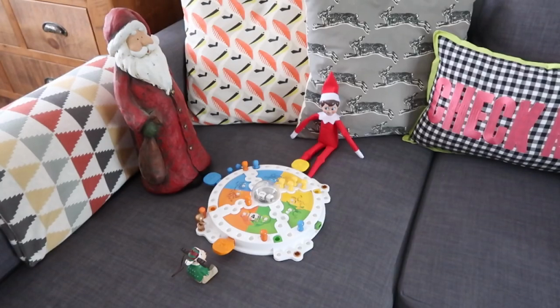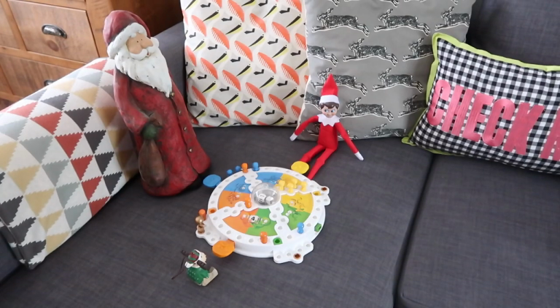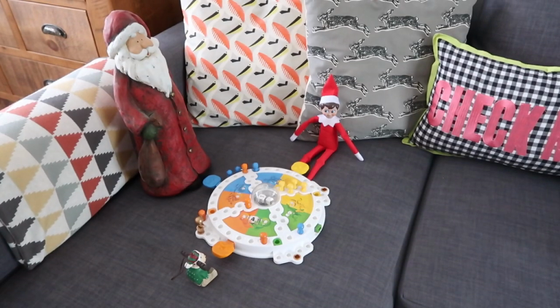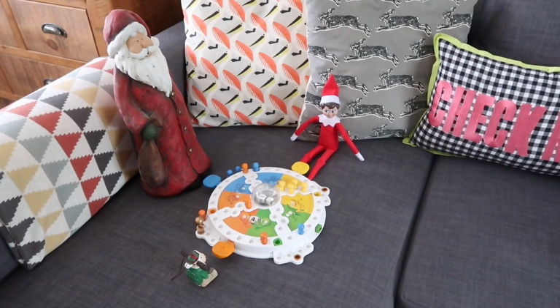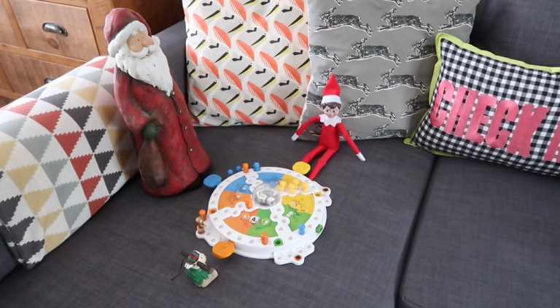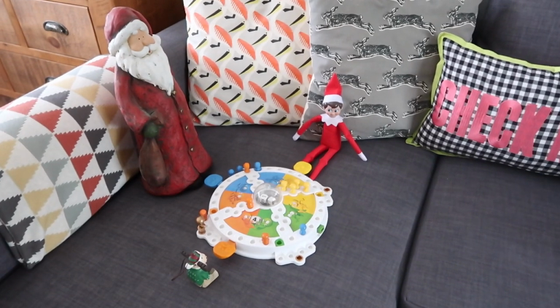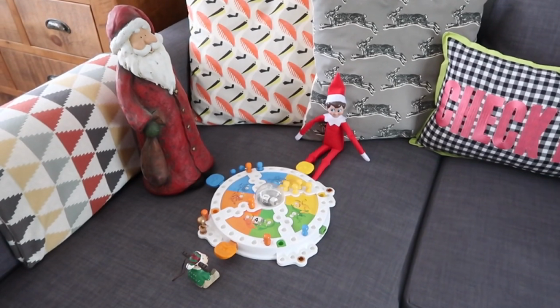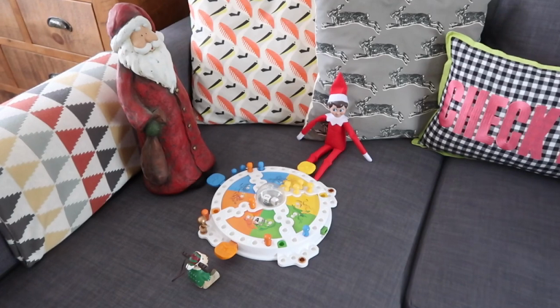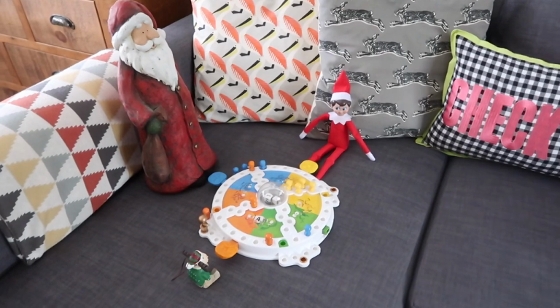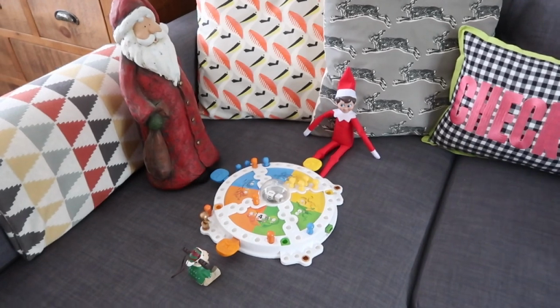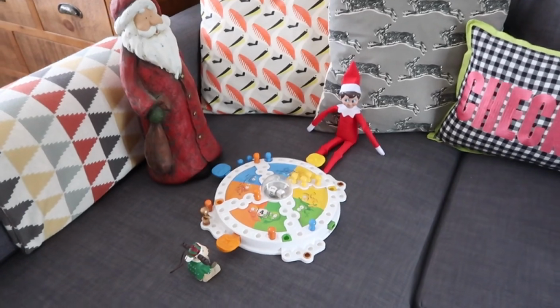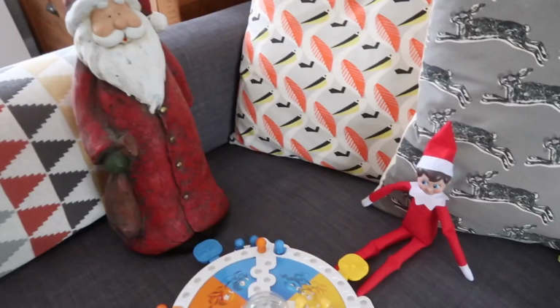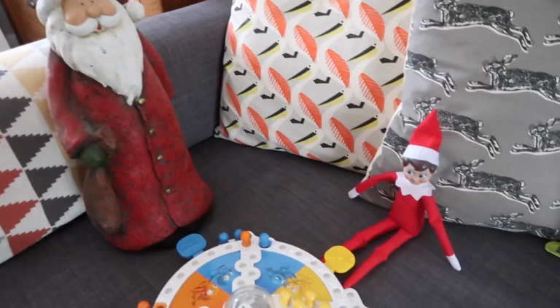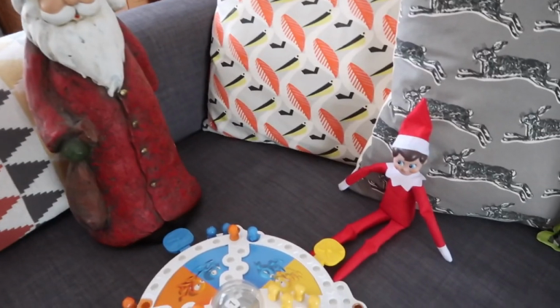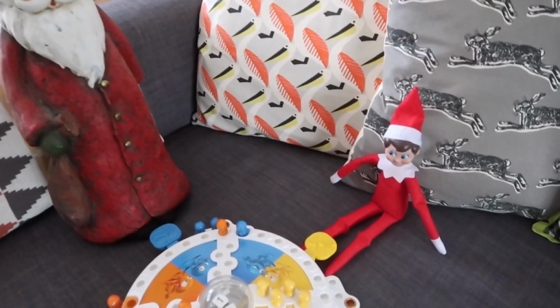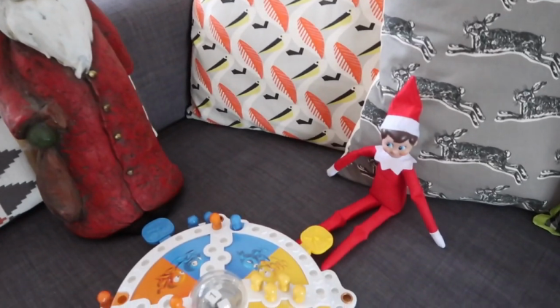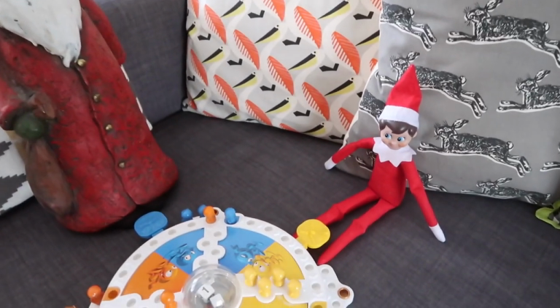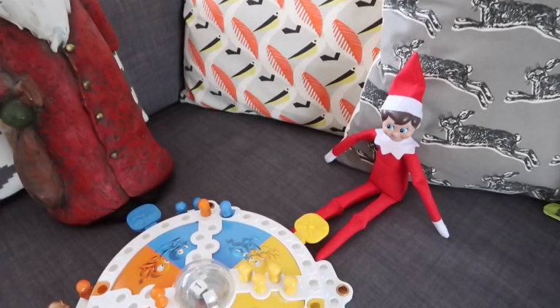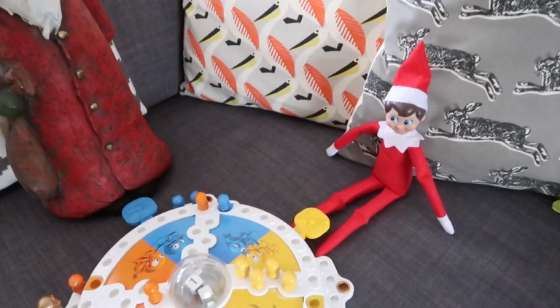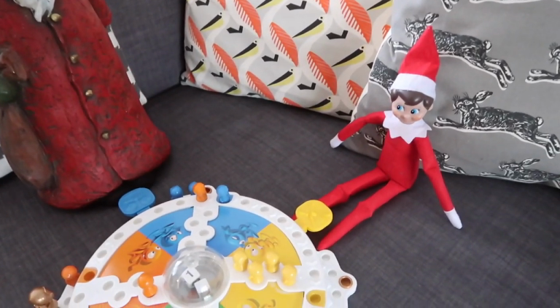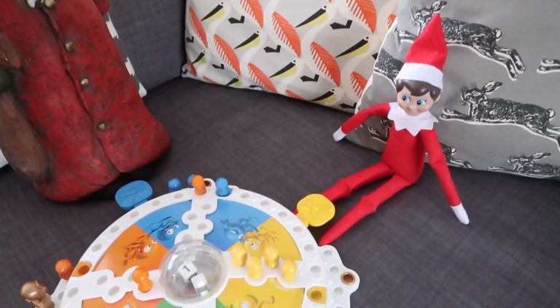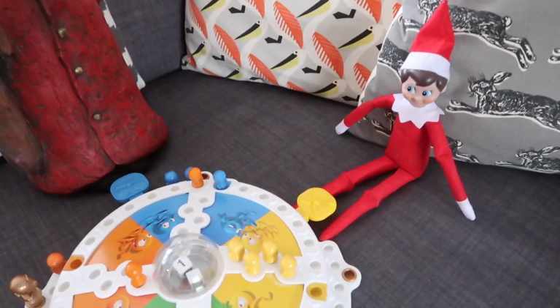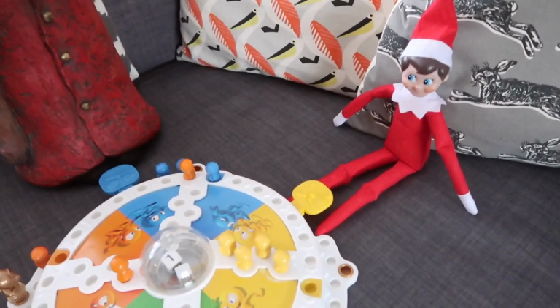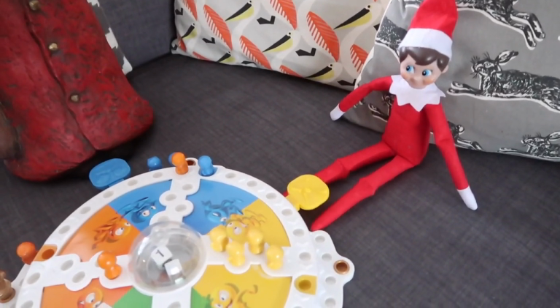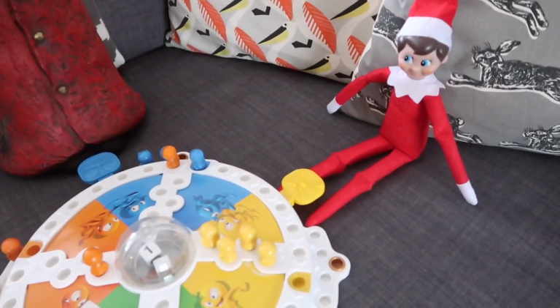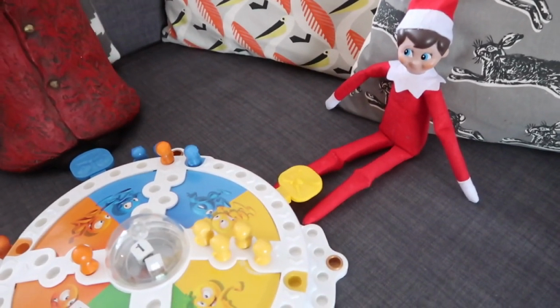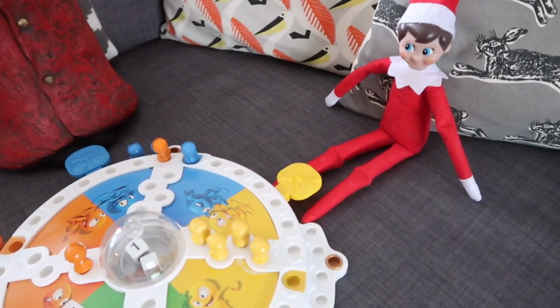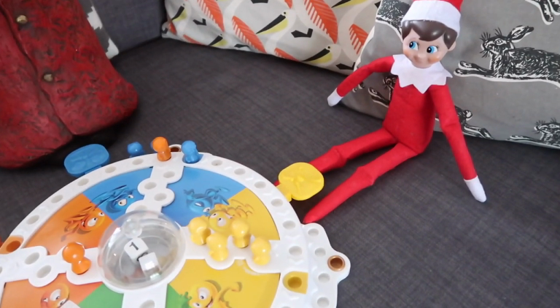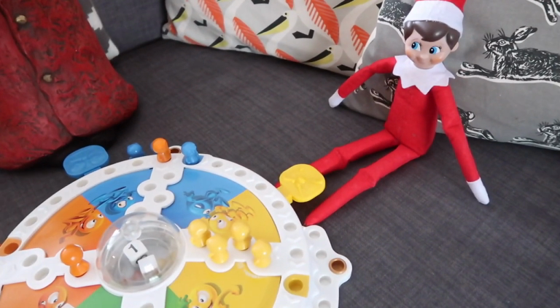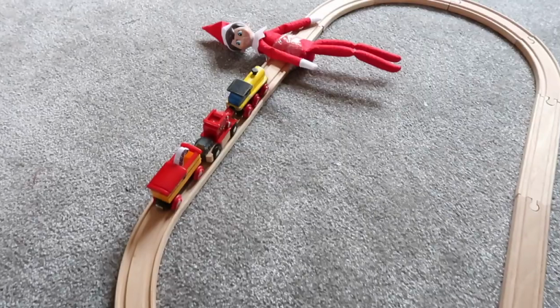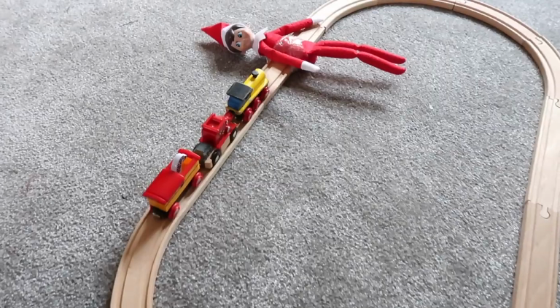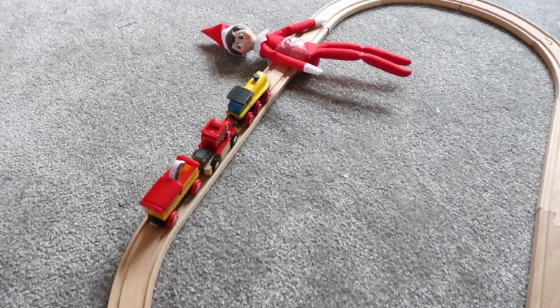Next up, we've got Santa, a Christmas decoration, and Buzzy the Elf playing the boys' favorite board game, Frustration.